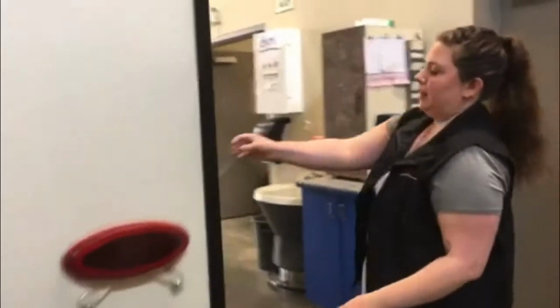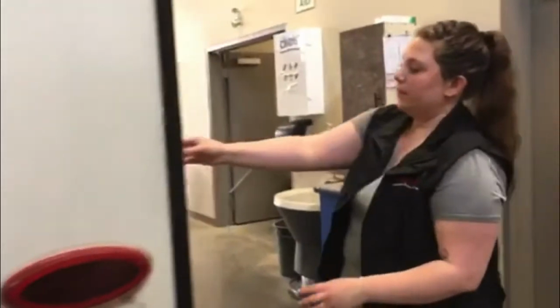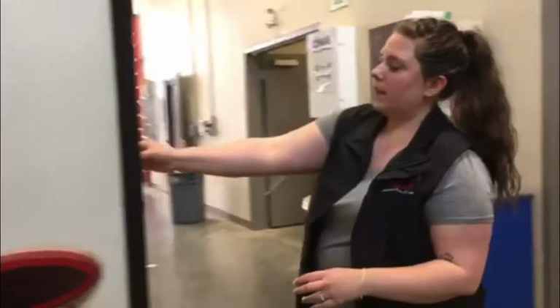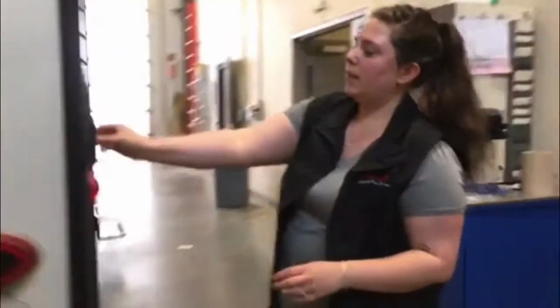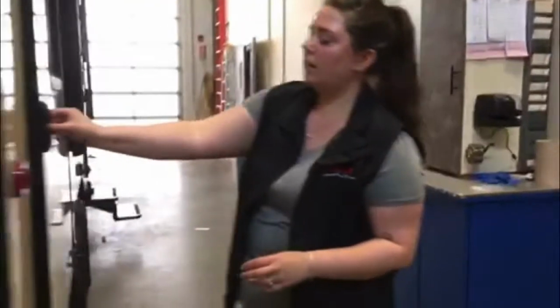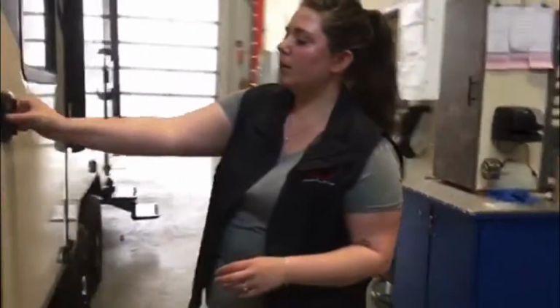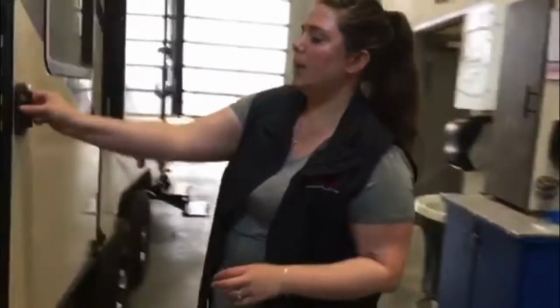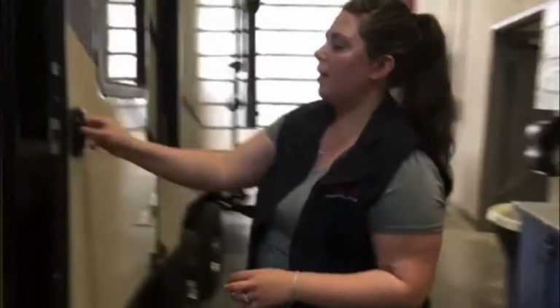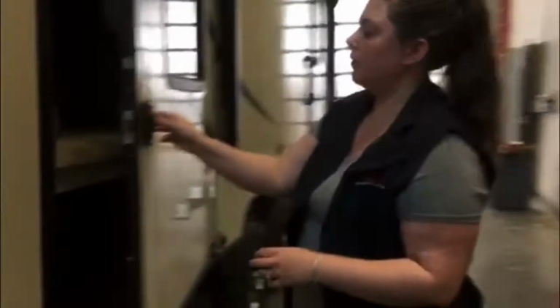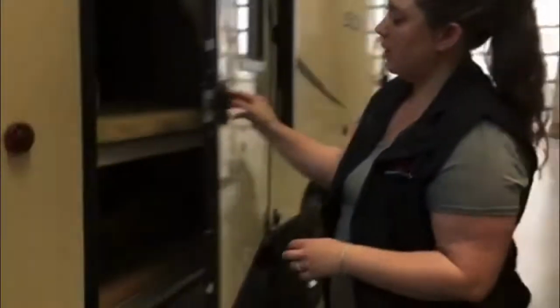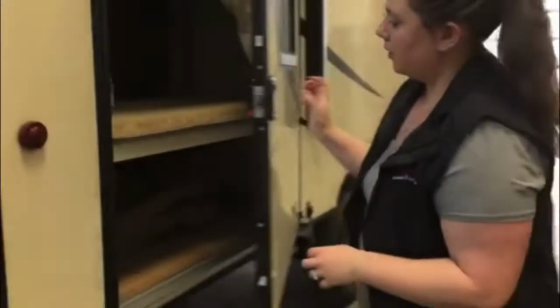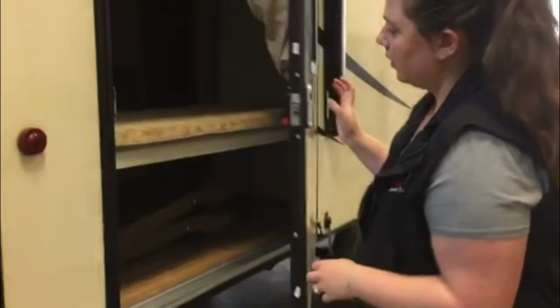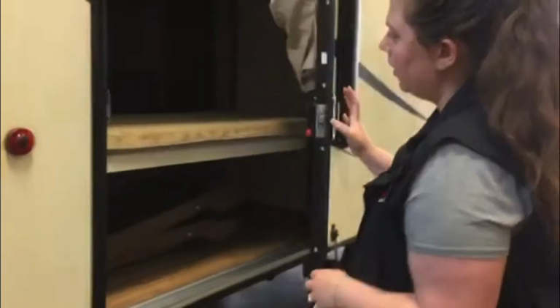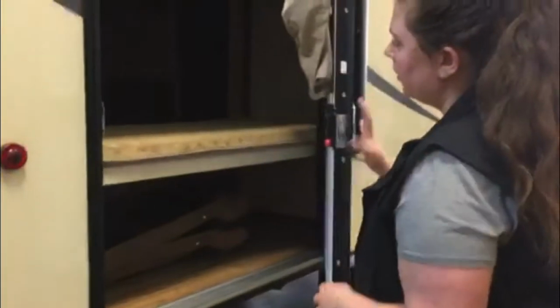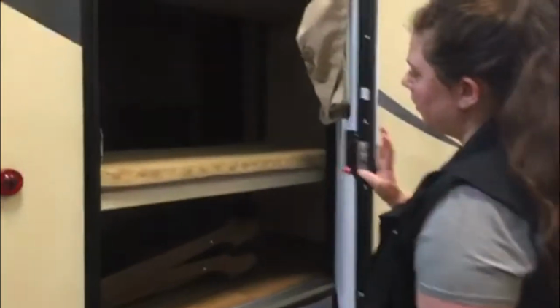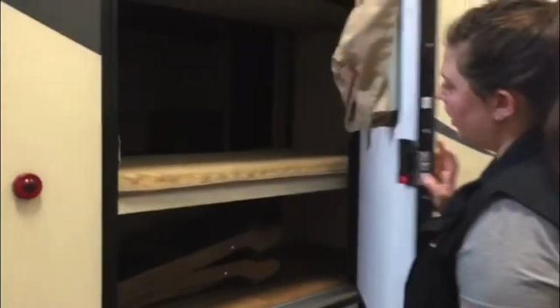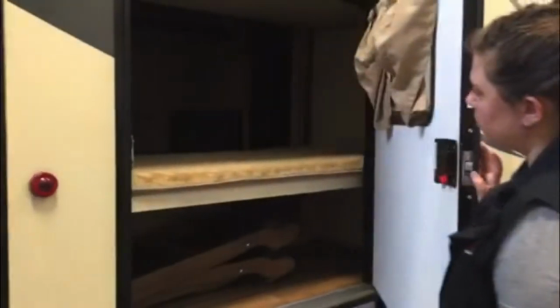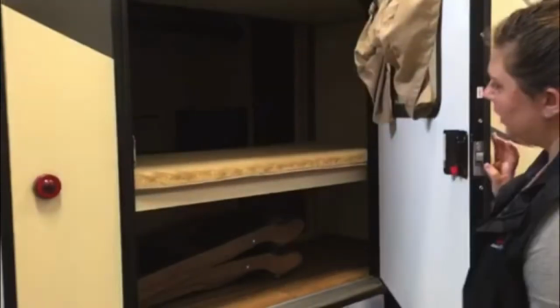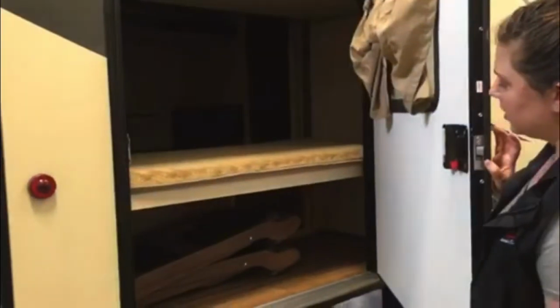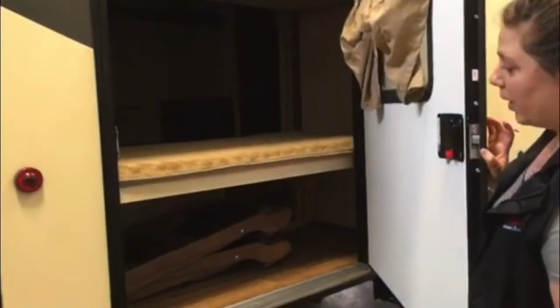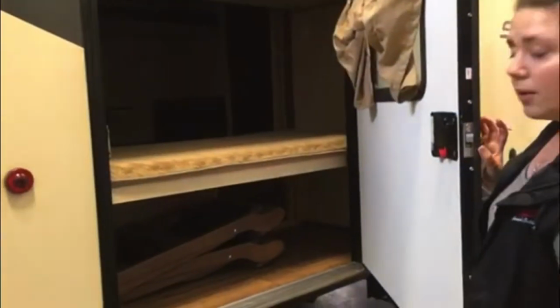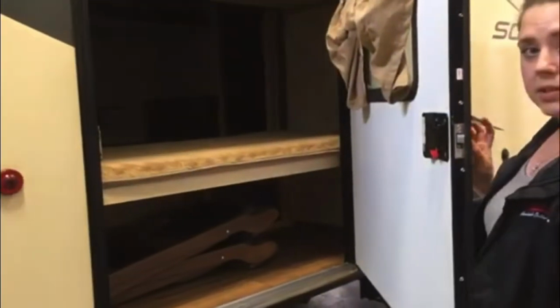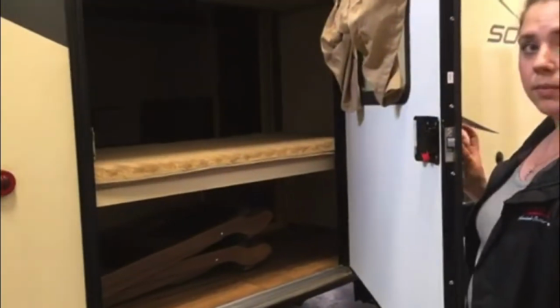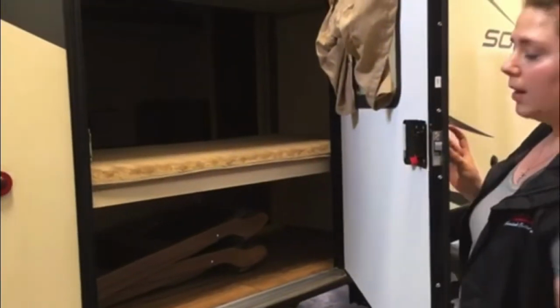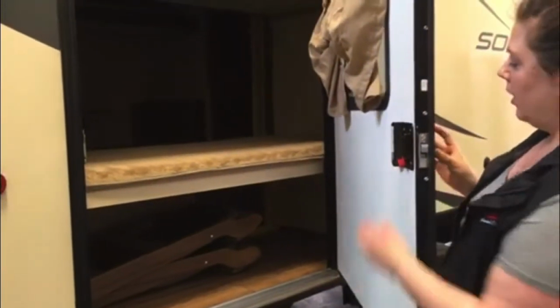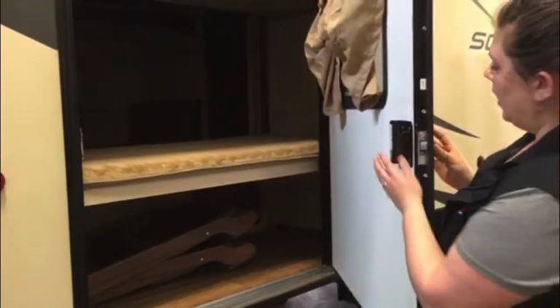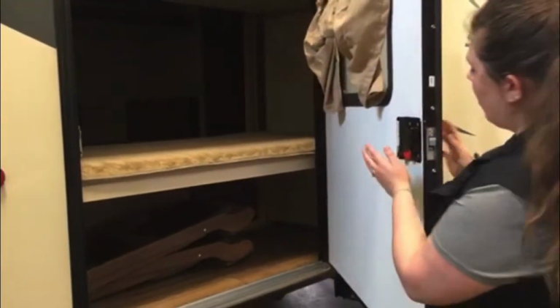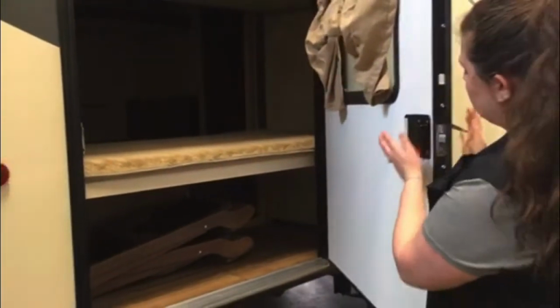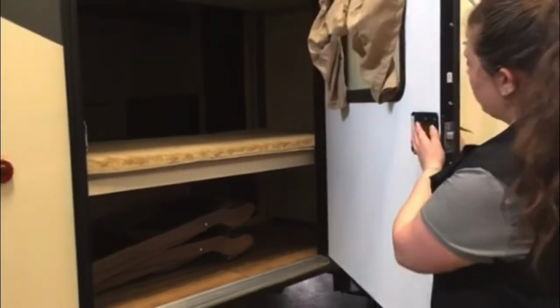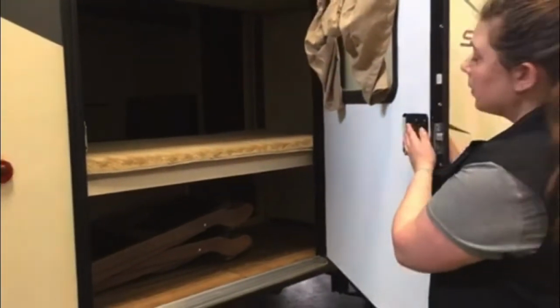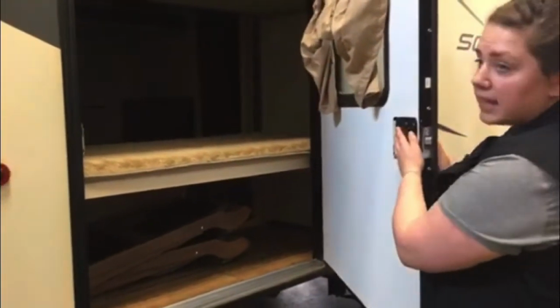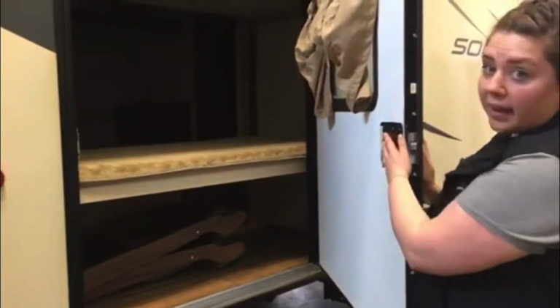Here we have the rear entry into the bunkhouse. It locks from both sides.